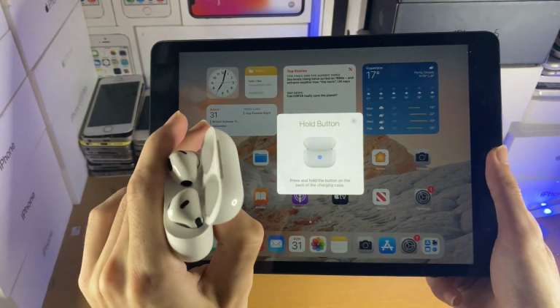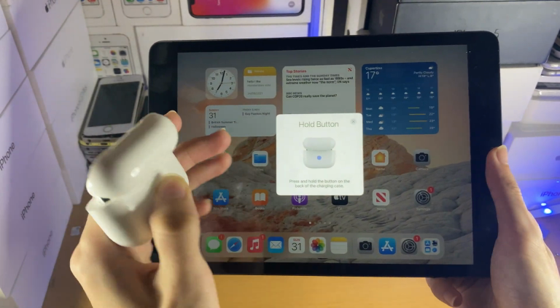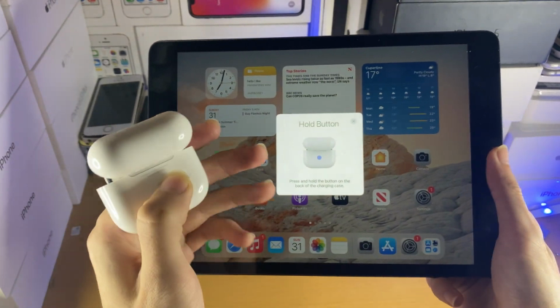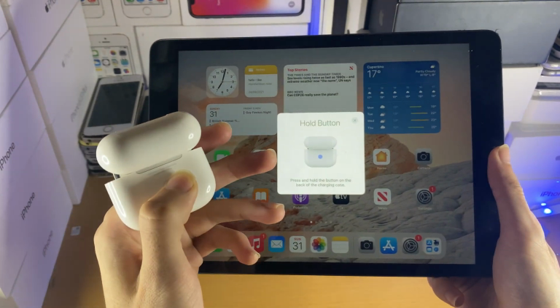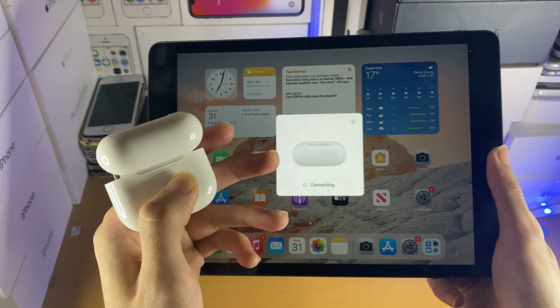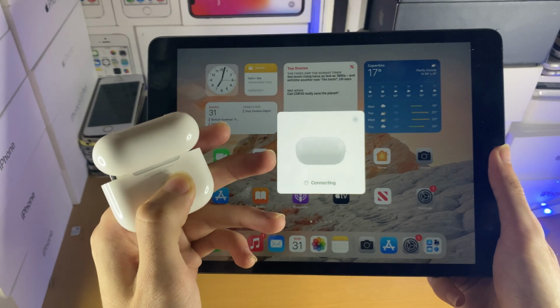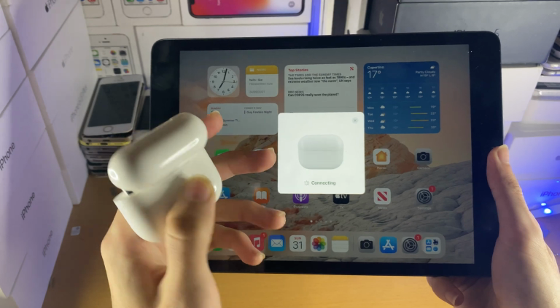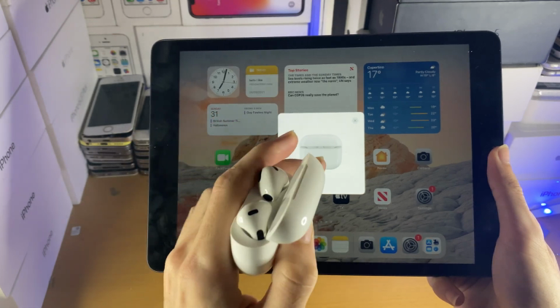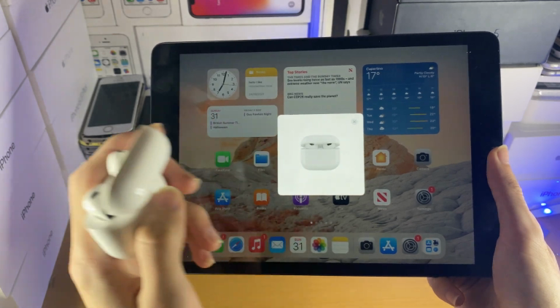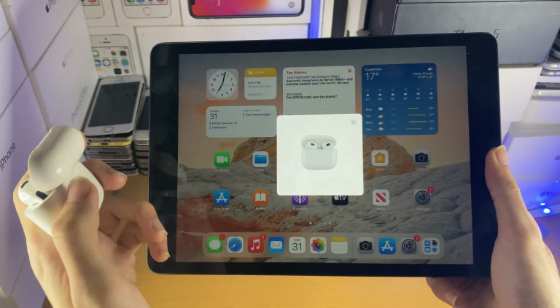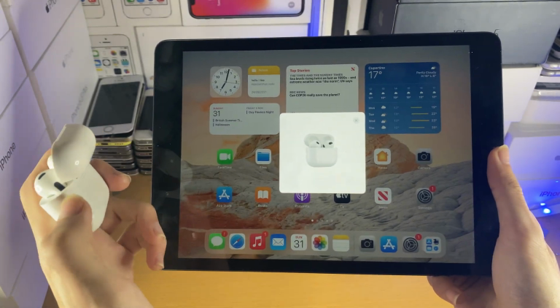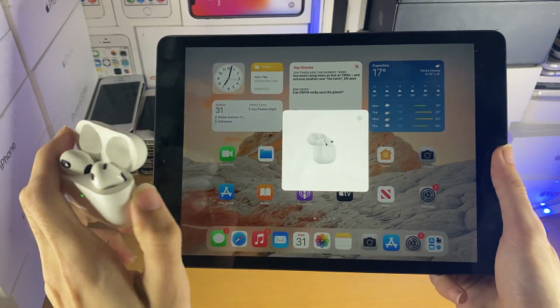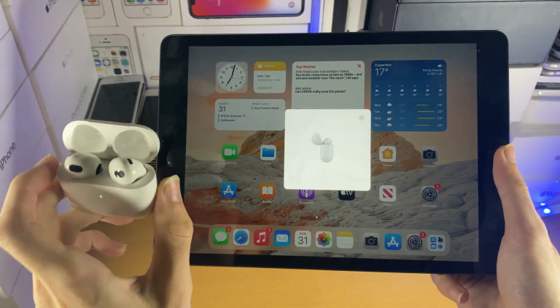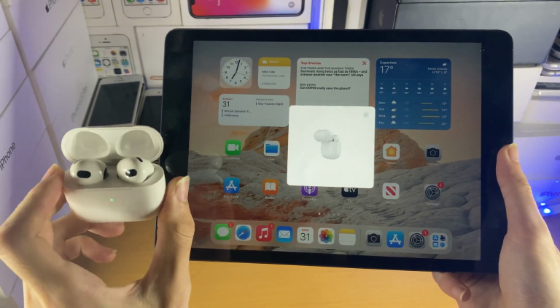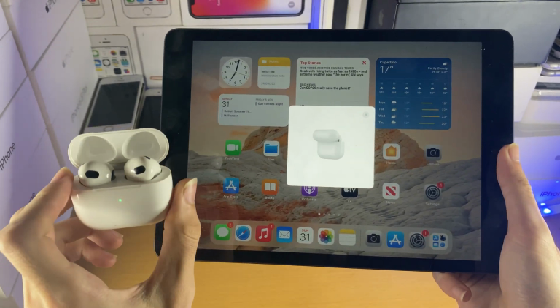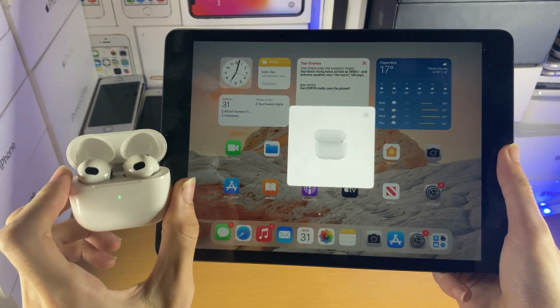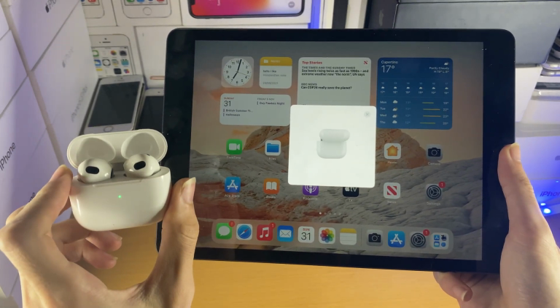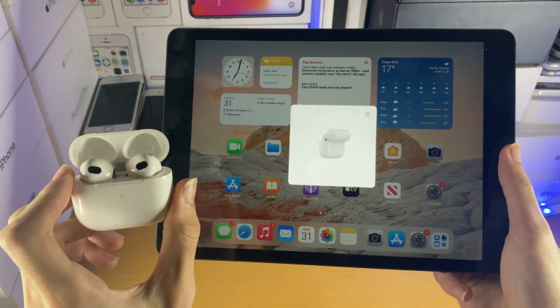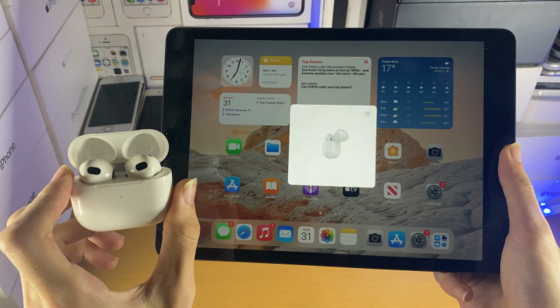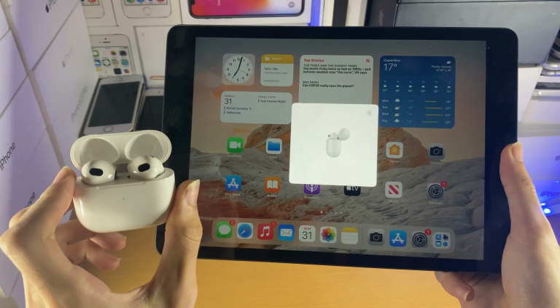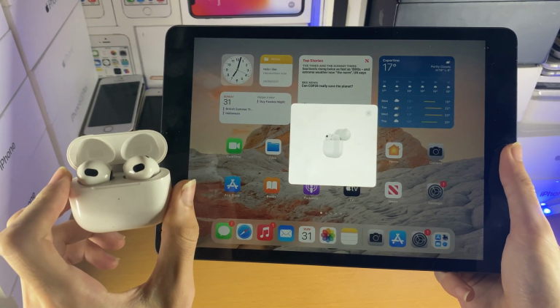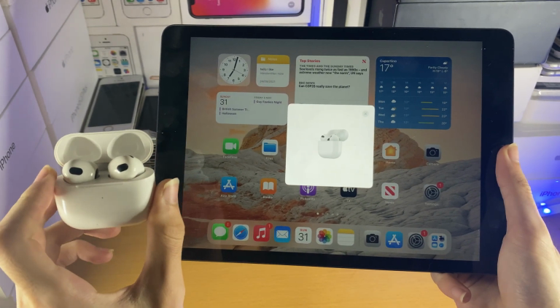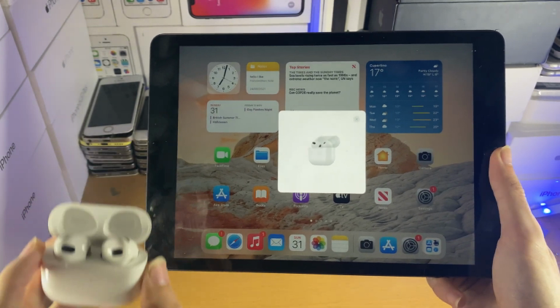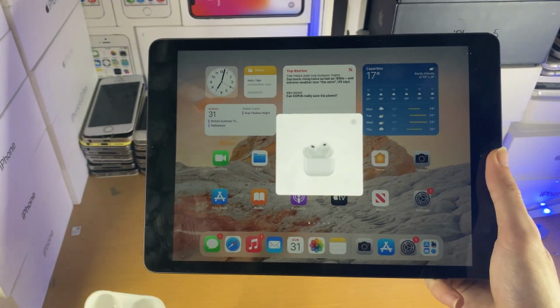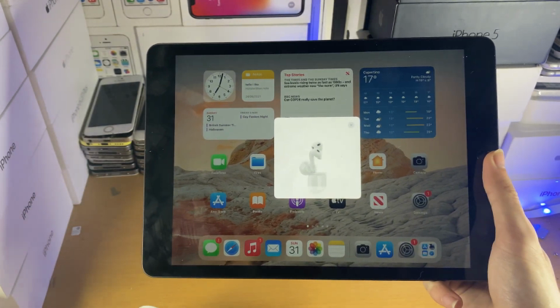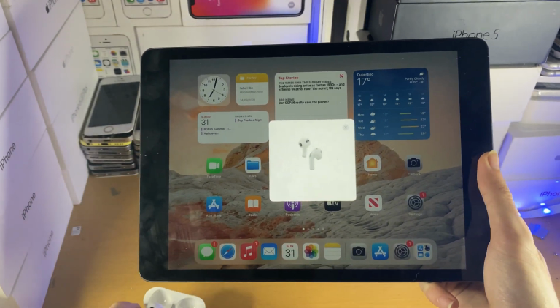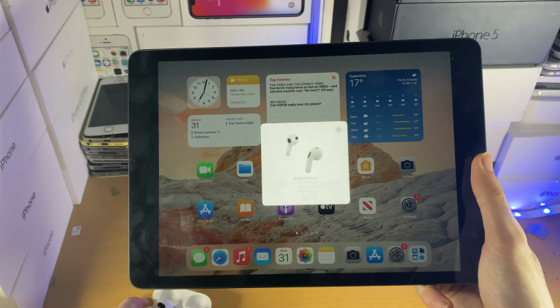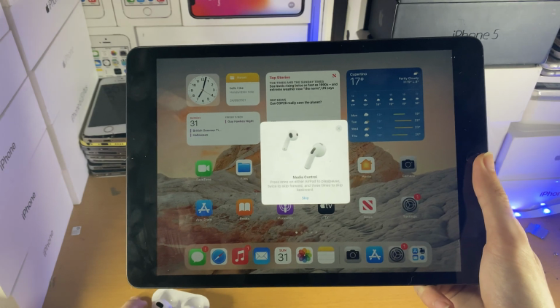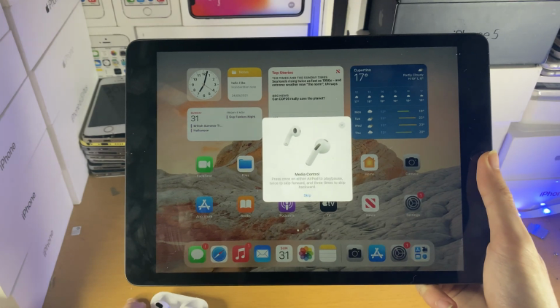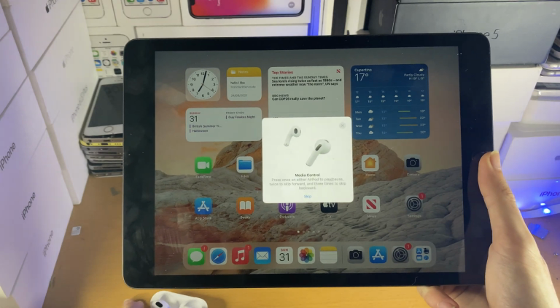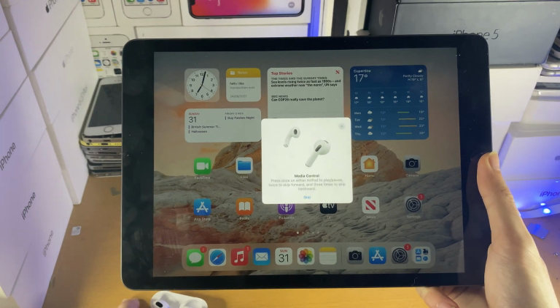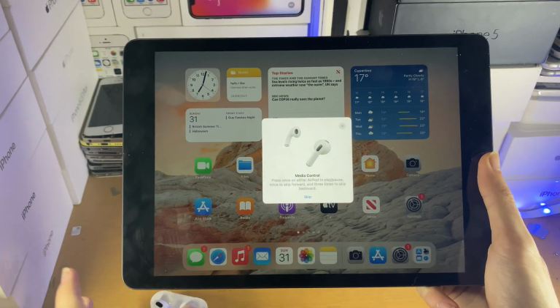I'm holding down that button, and you can see it says connecting. Once that's done, we've successfully paired our AirPods 3 to our iPad.